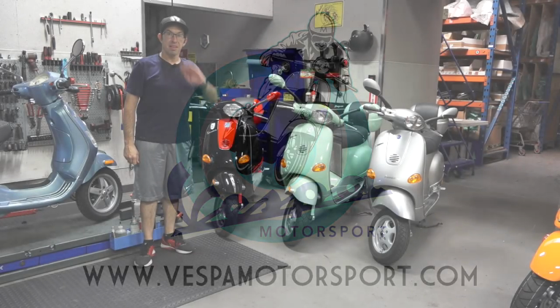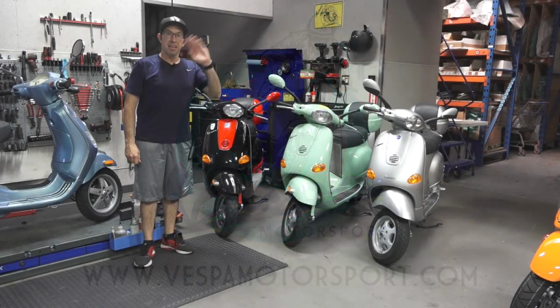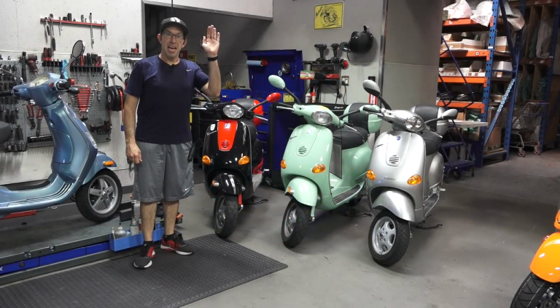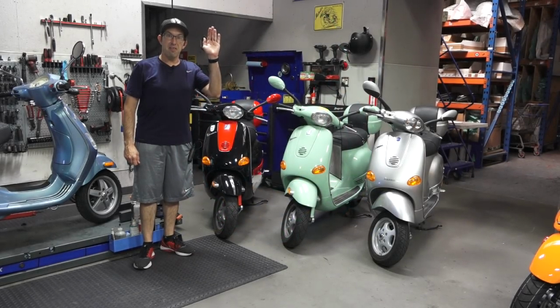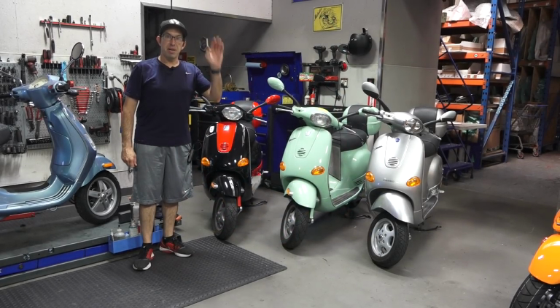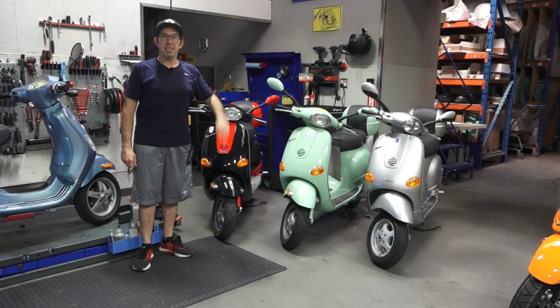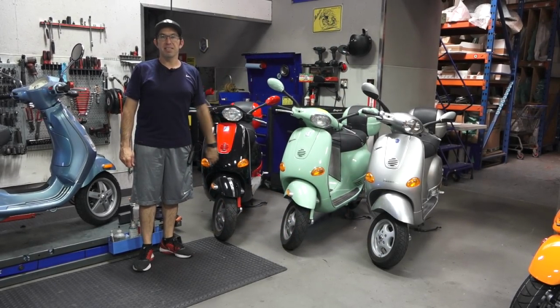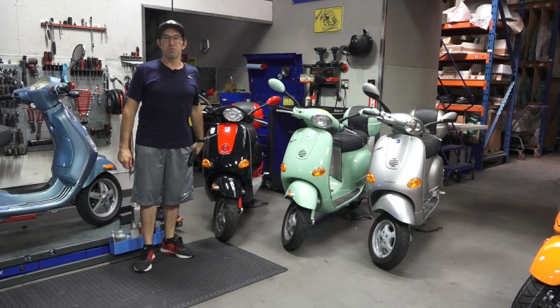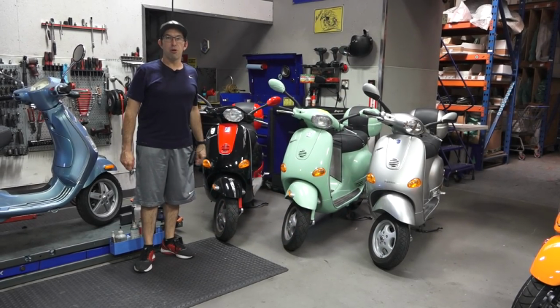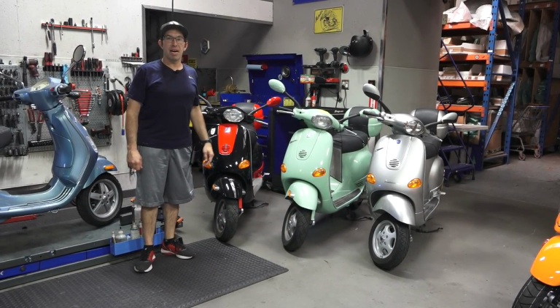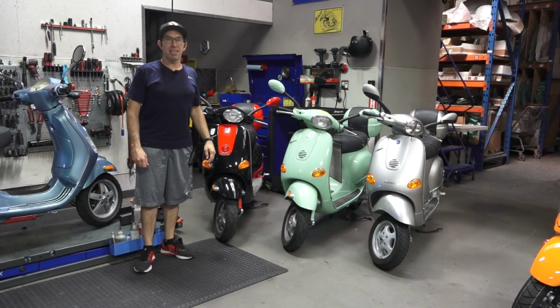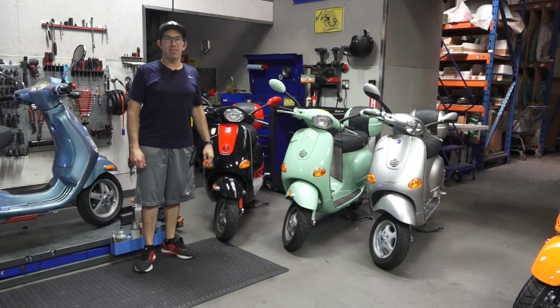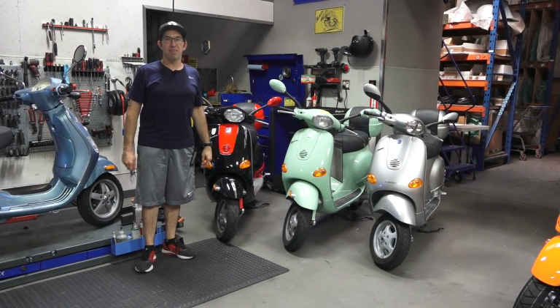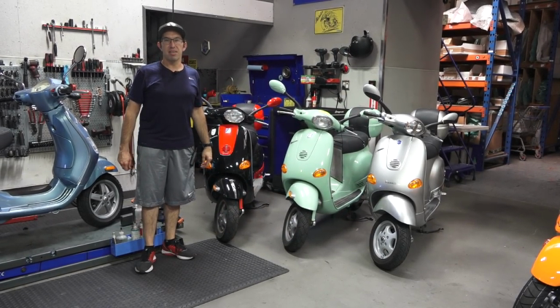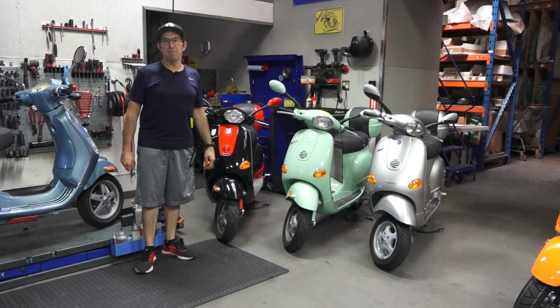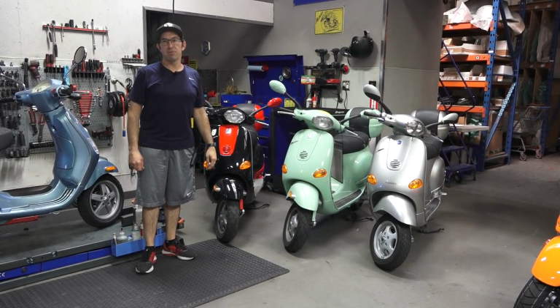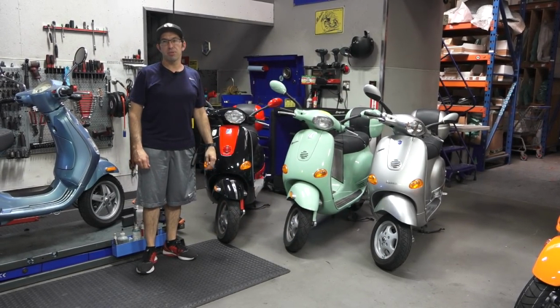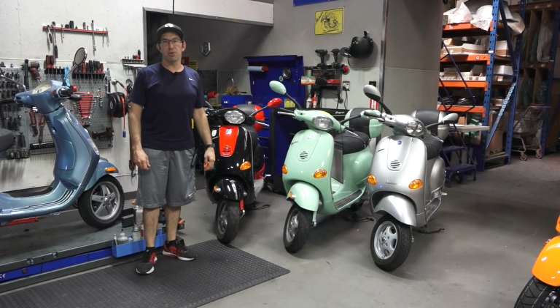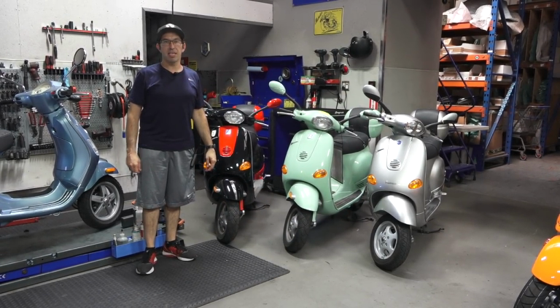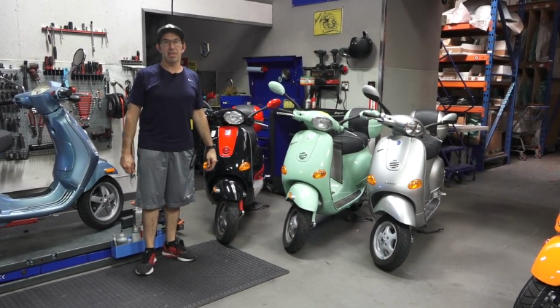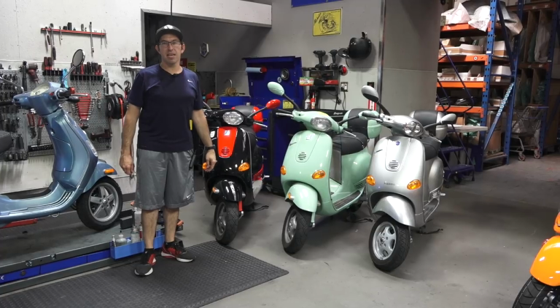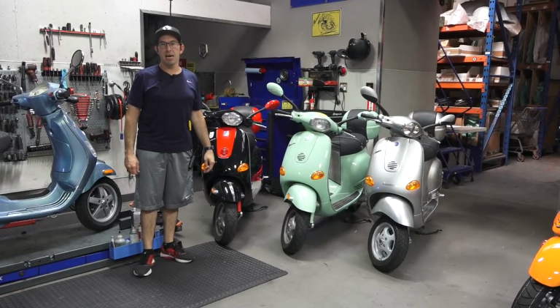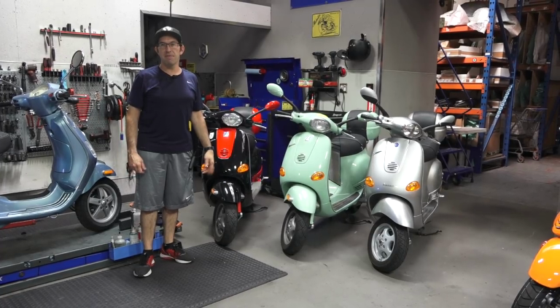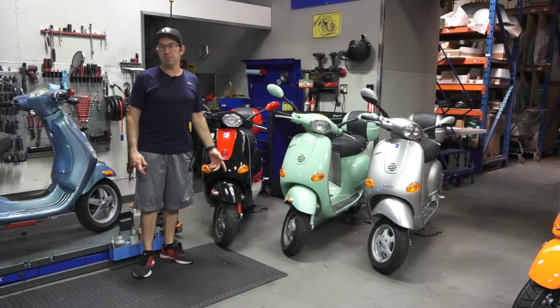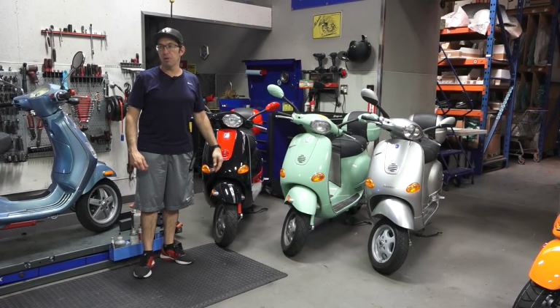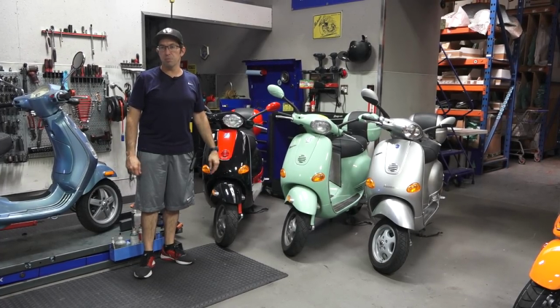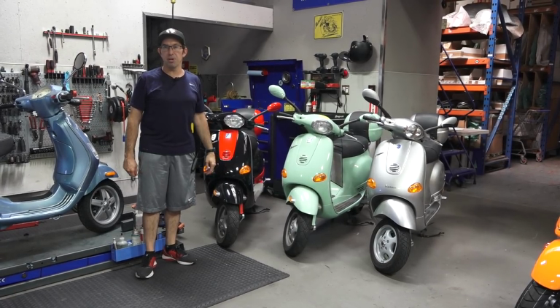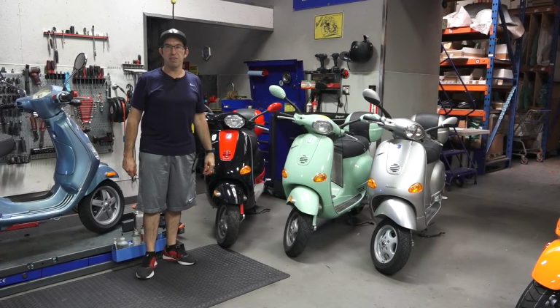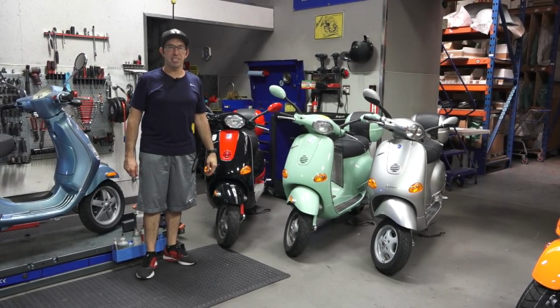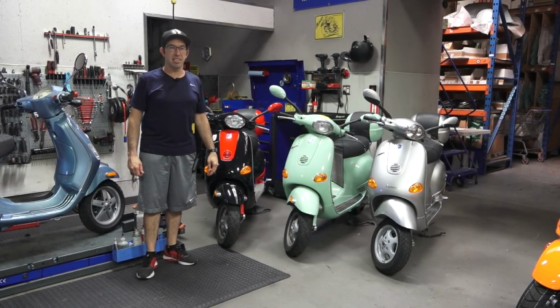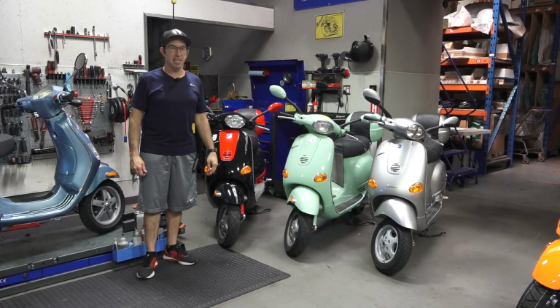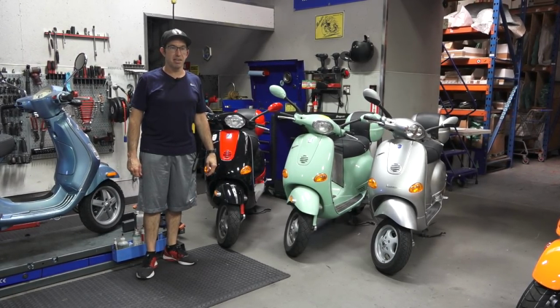Hey everybody, this is Robot here from ScooterWest.com, Vespa Motorsport here in San Diego.